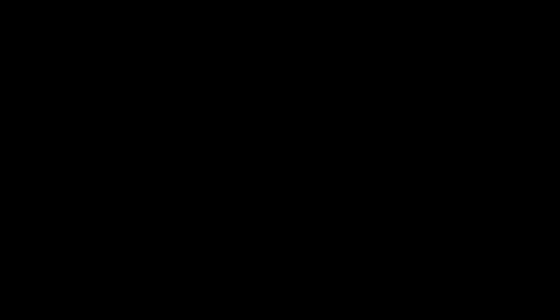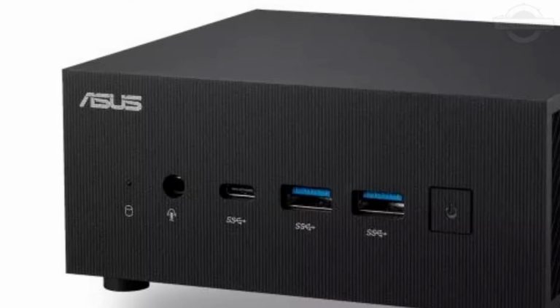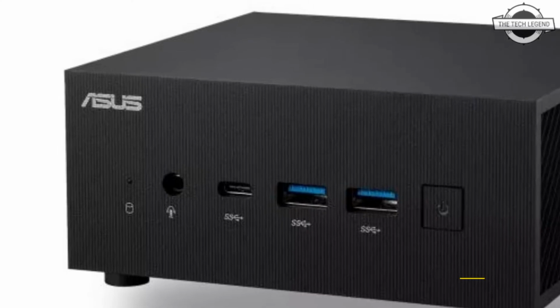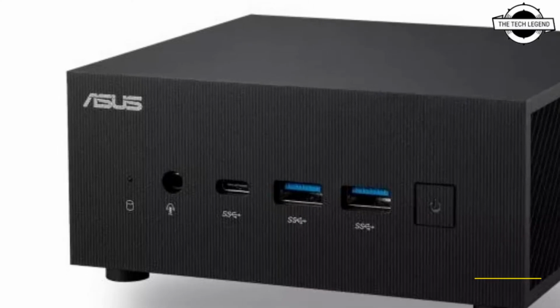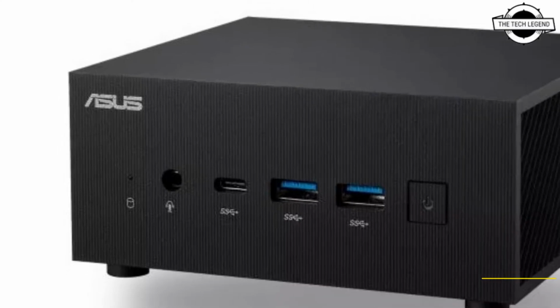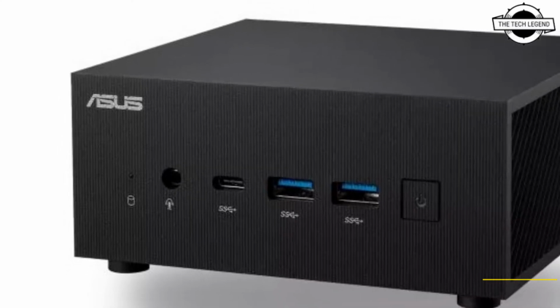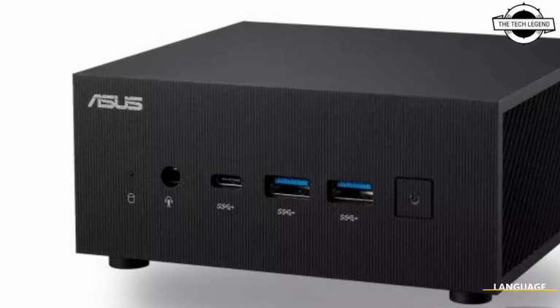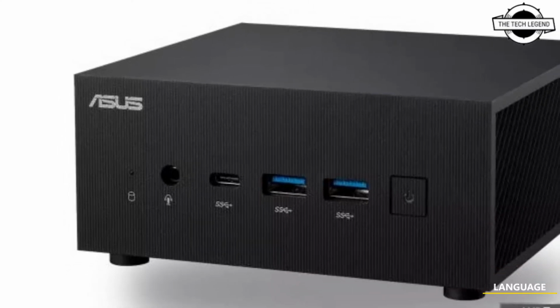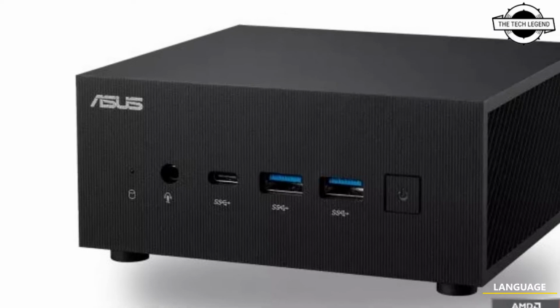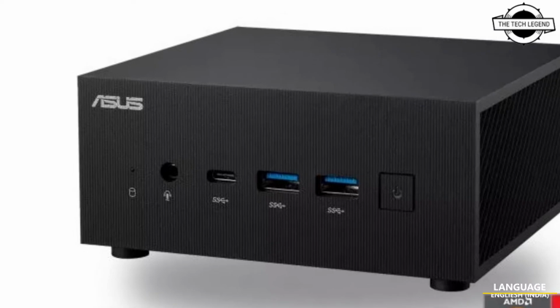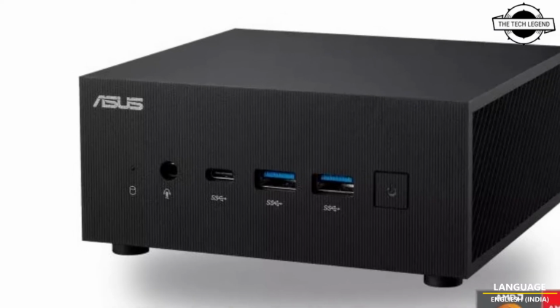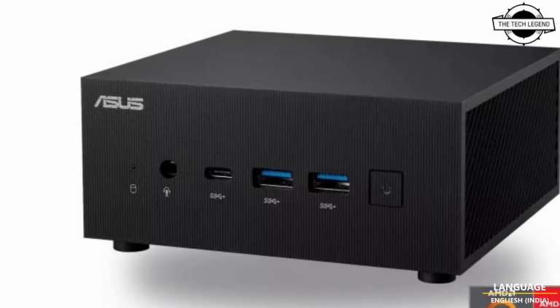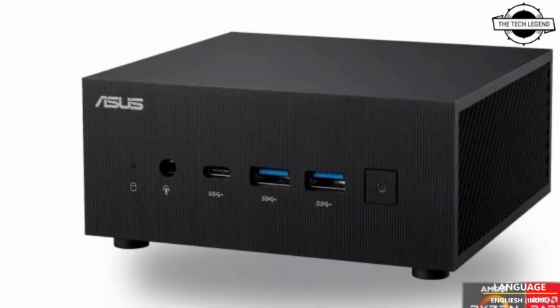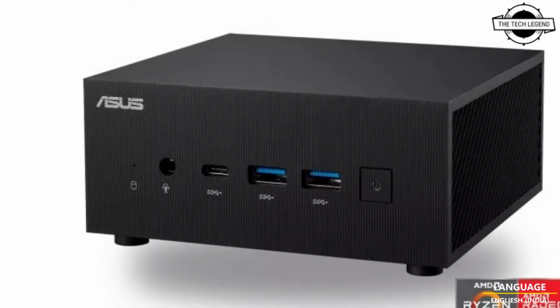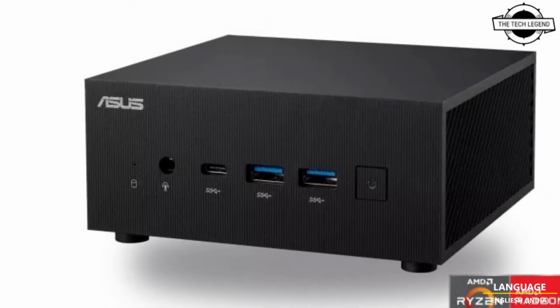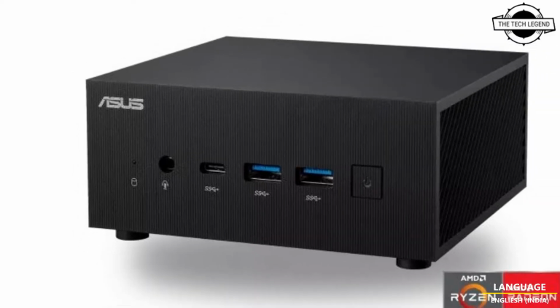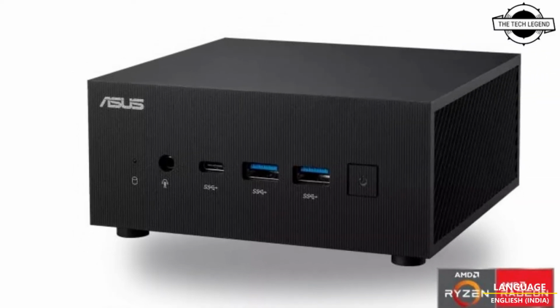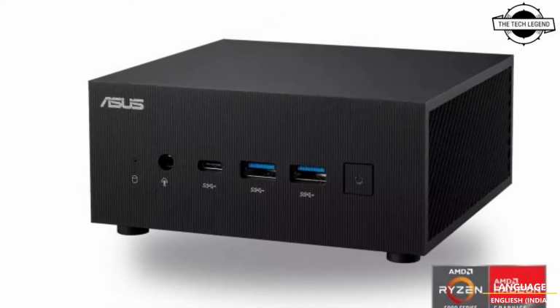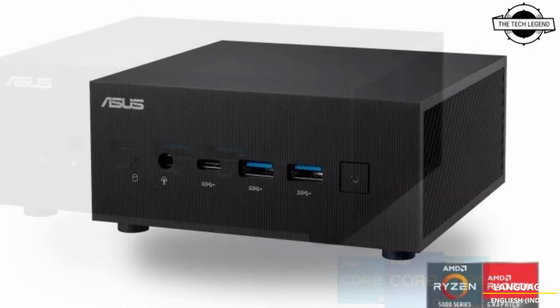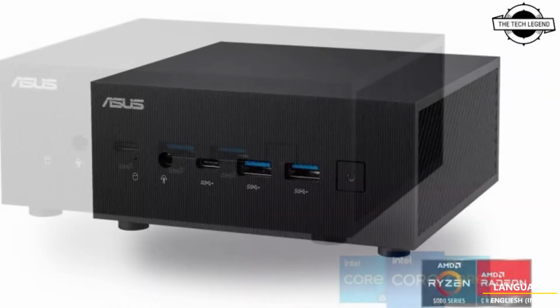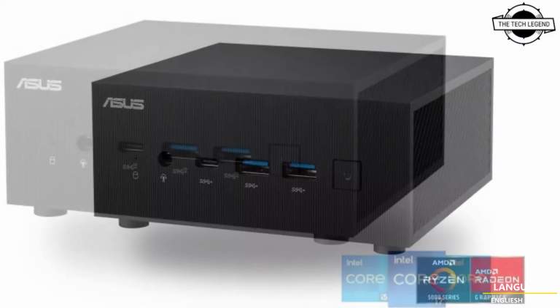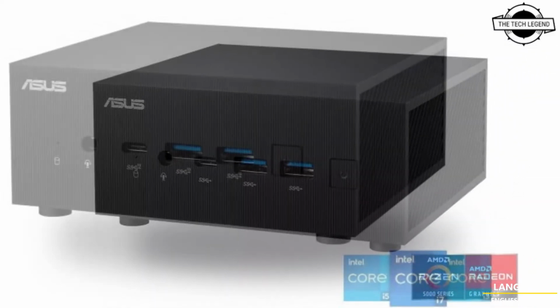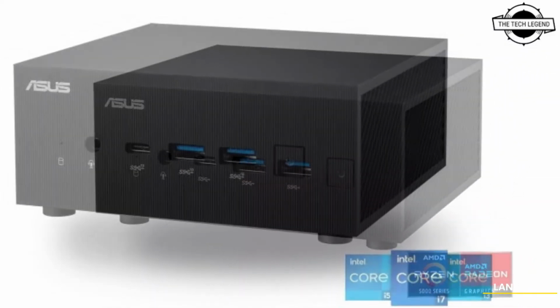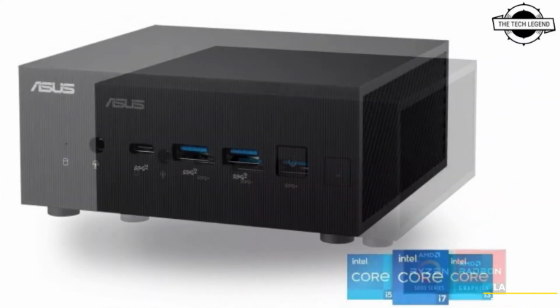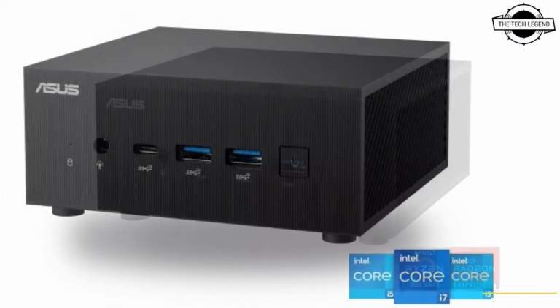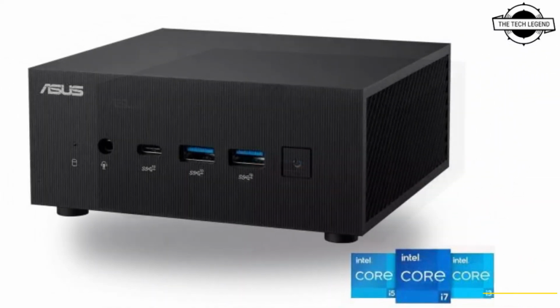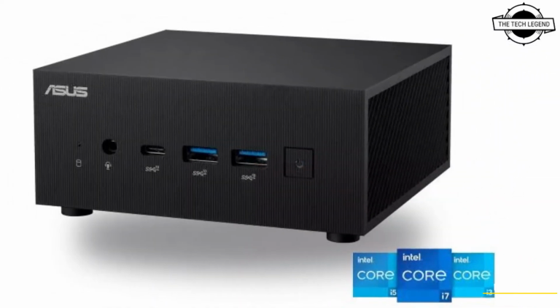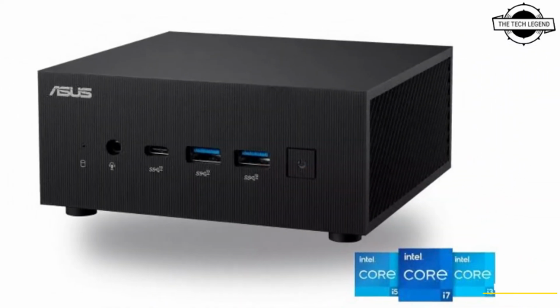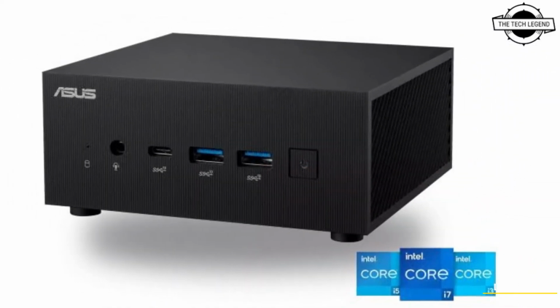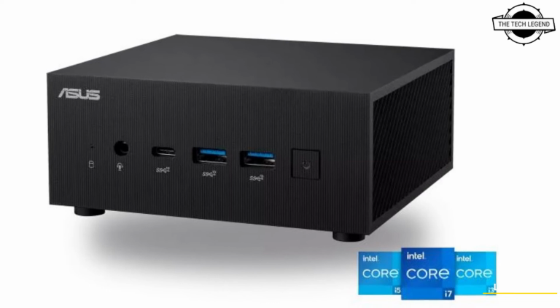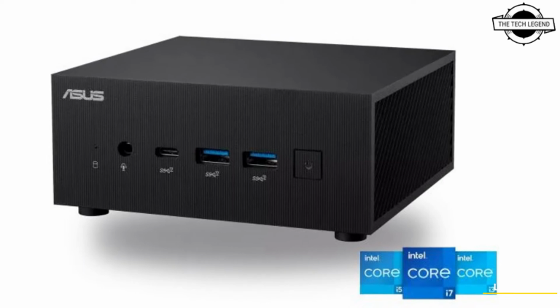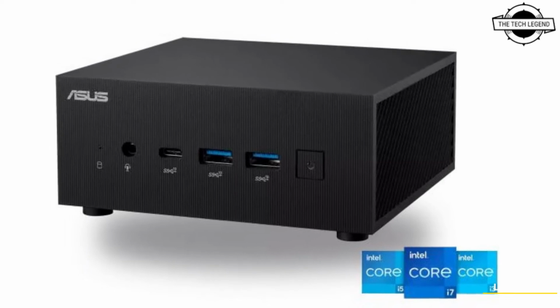Hello friends, welcome to the TechlyZen channel. Today I will talk about Asus Expert Center PN64 and PN52 mini PCs.